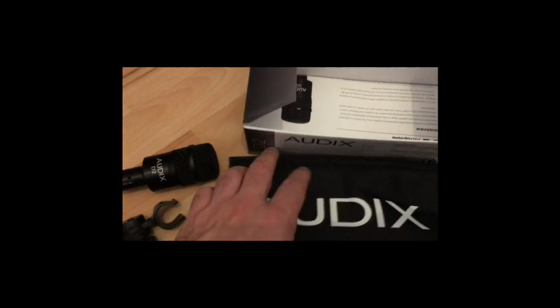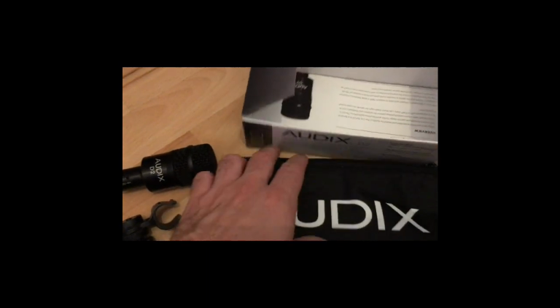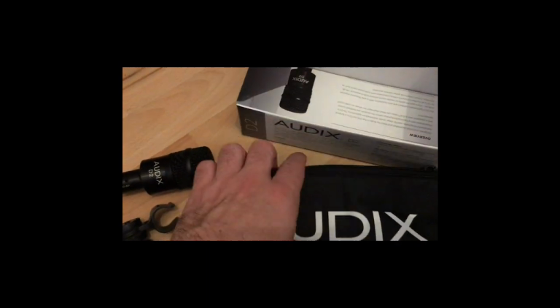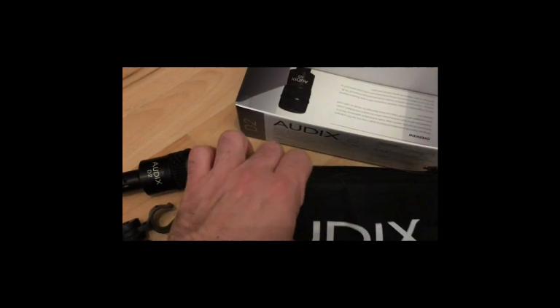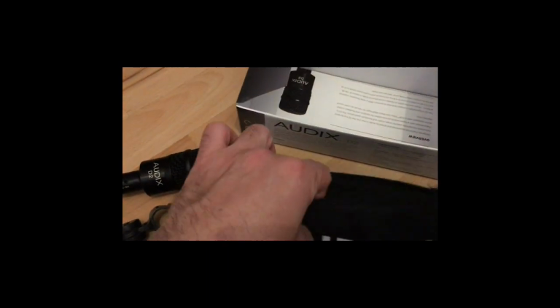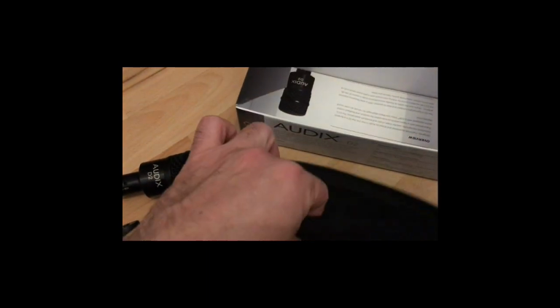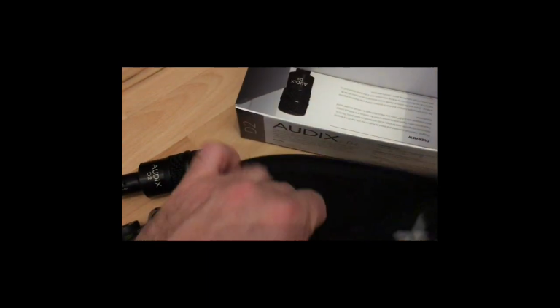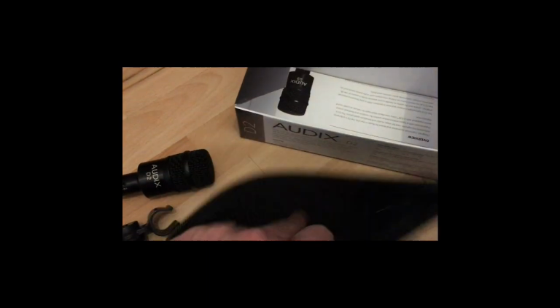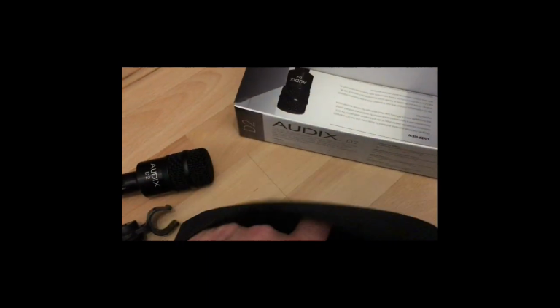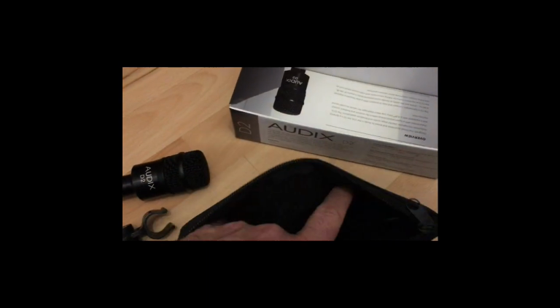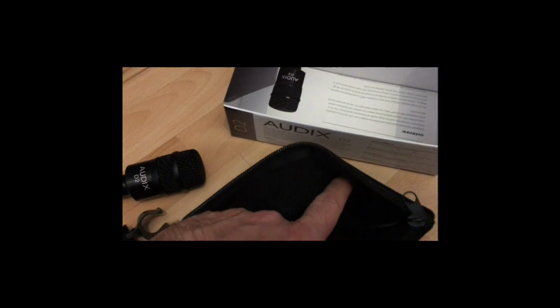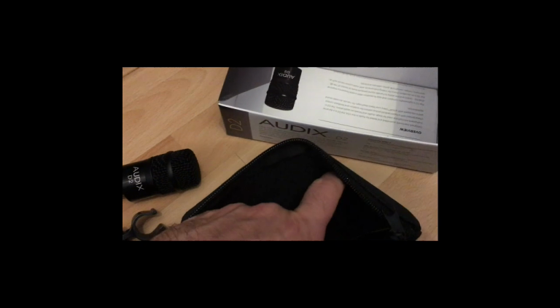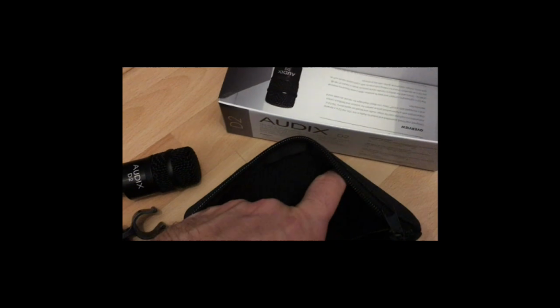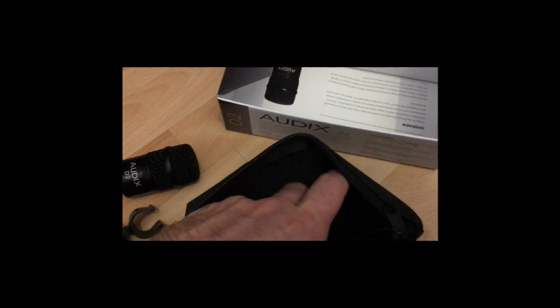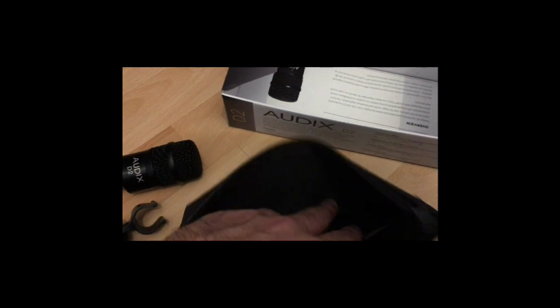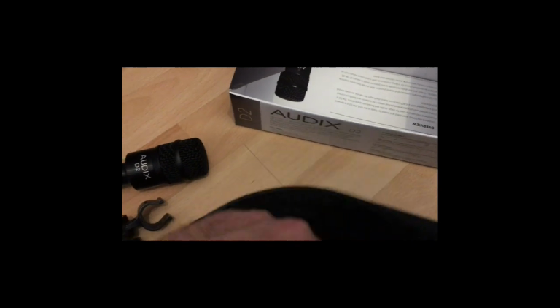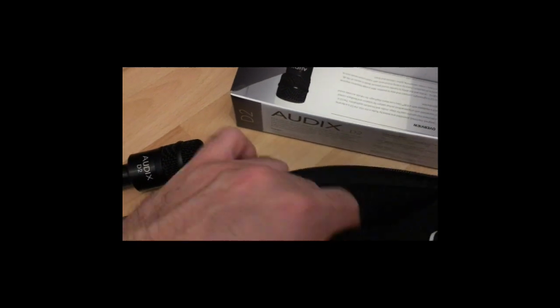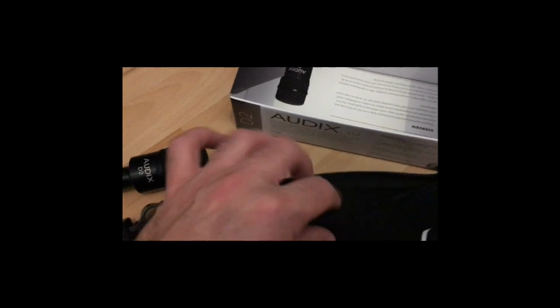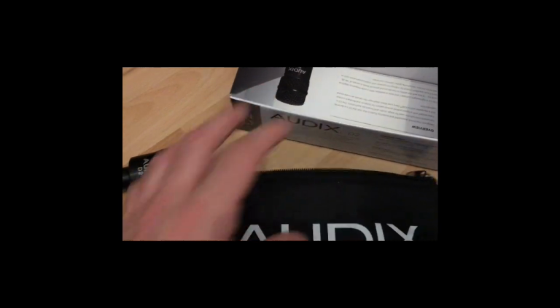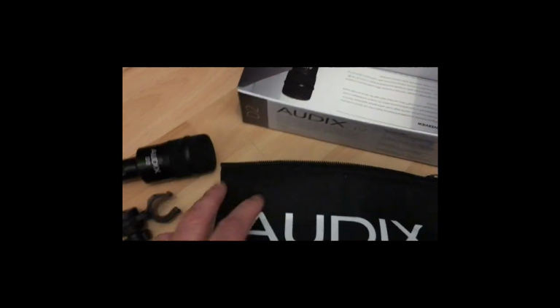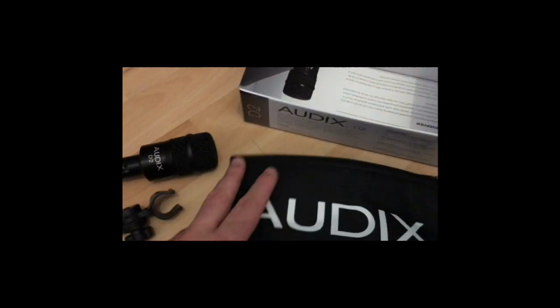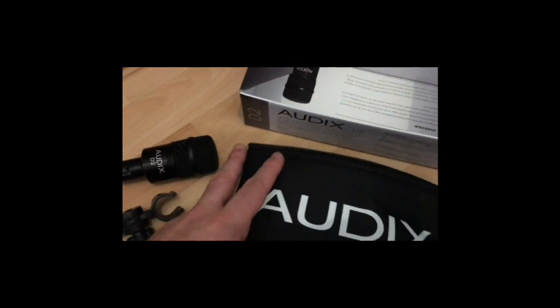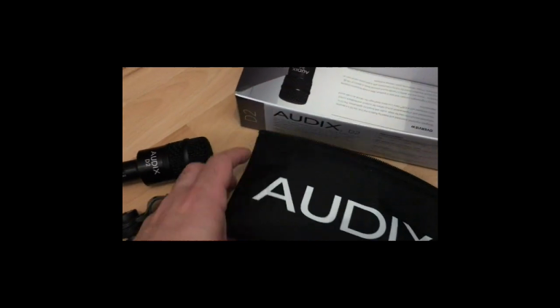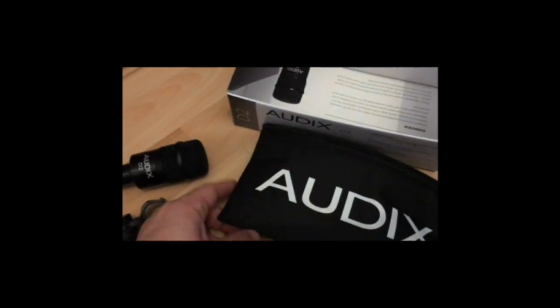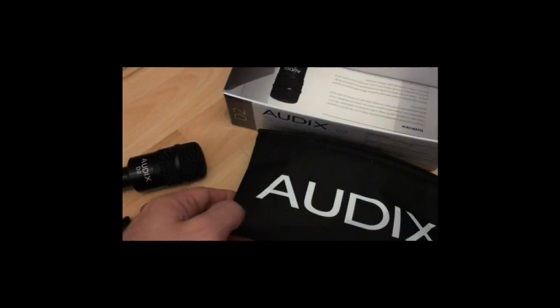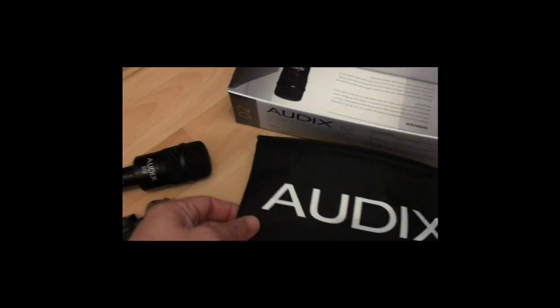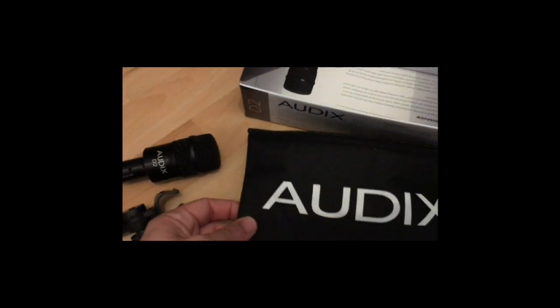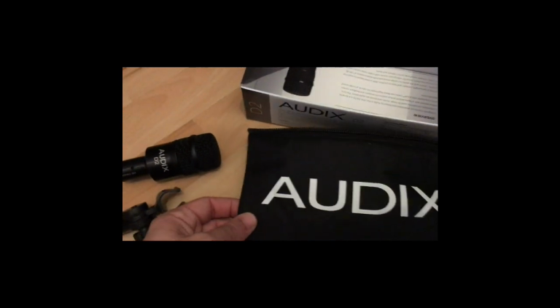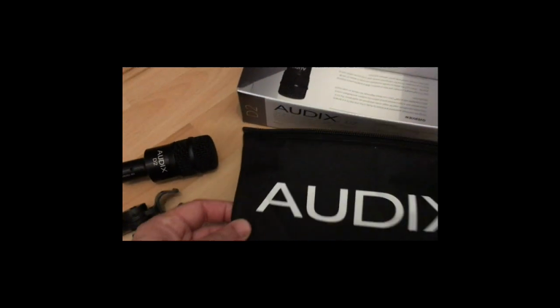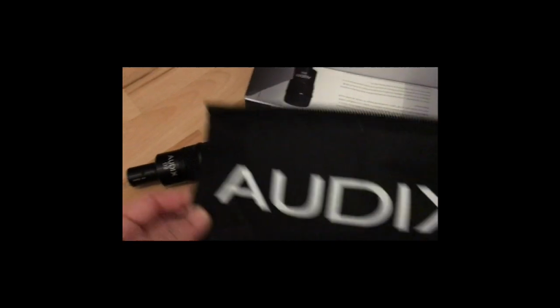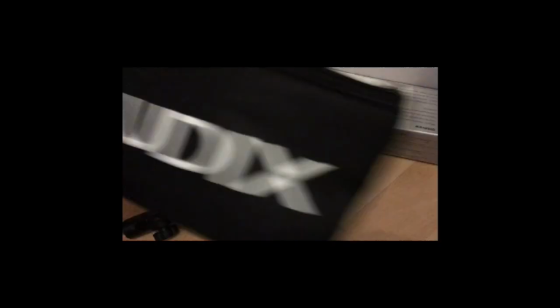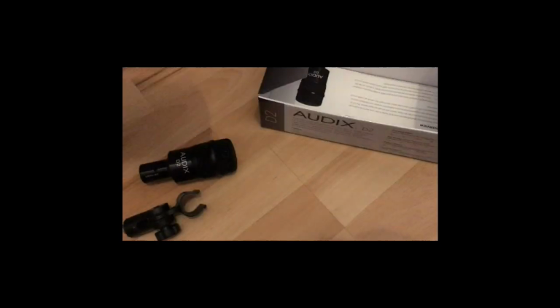And yes, the soft pouch from Odix — I love this bag, it's really soft and nice. It's empty, nothing inside.